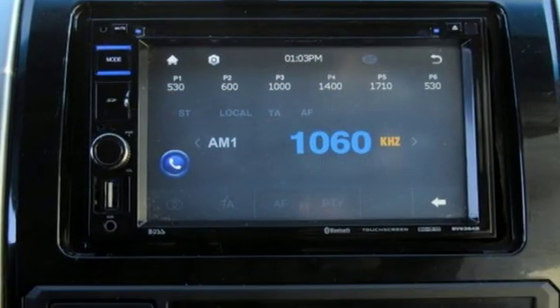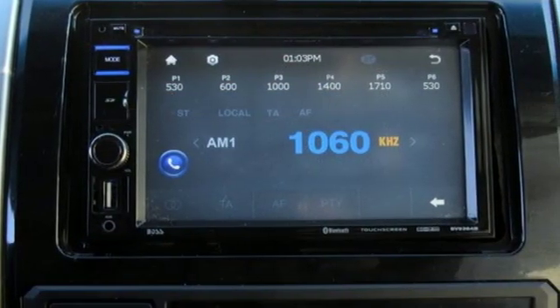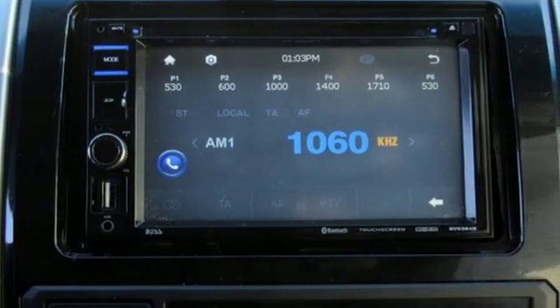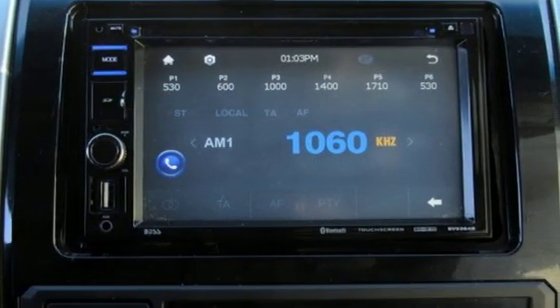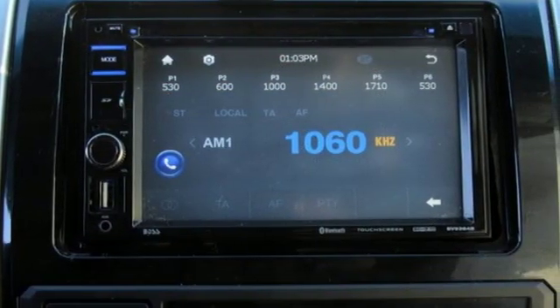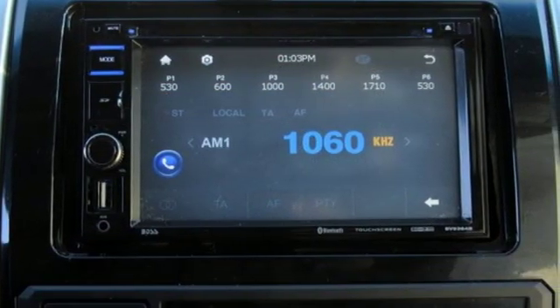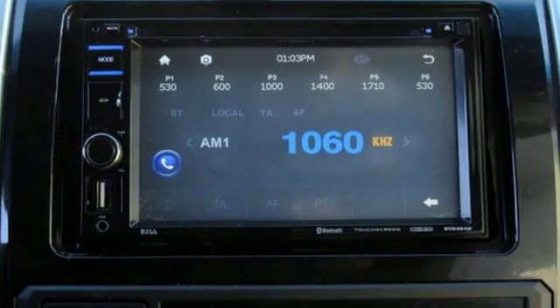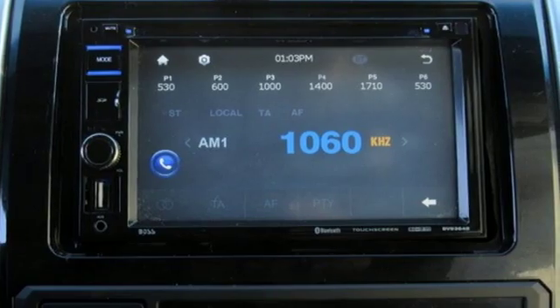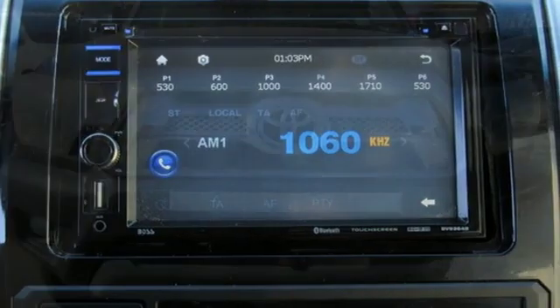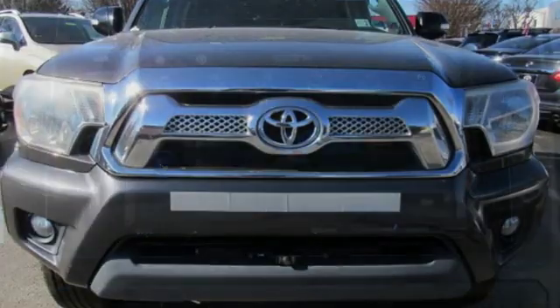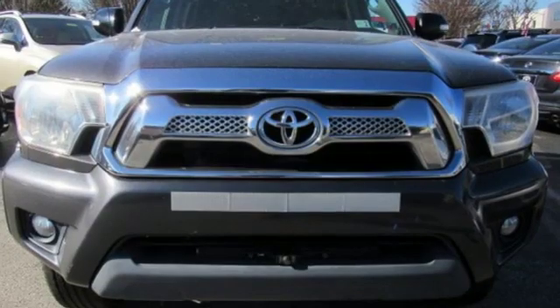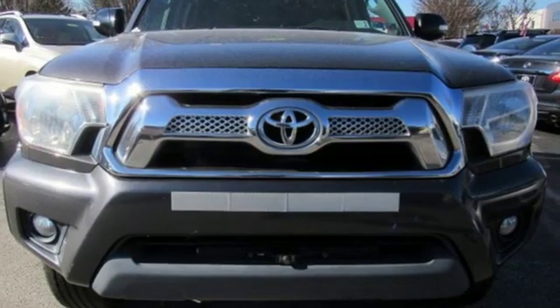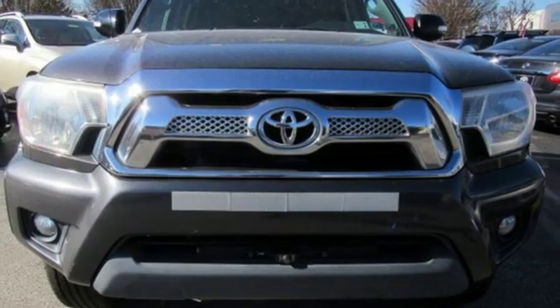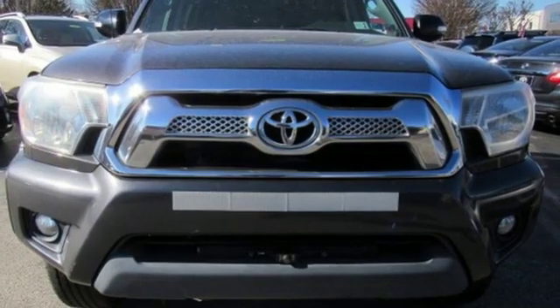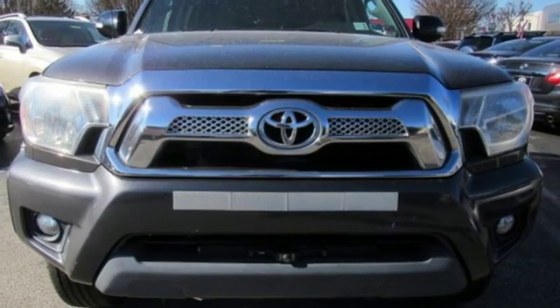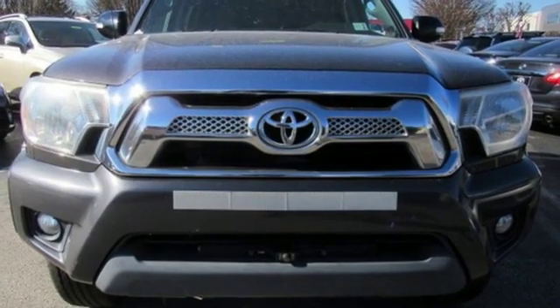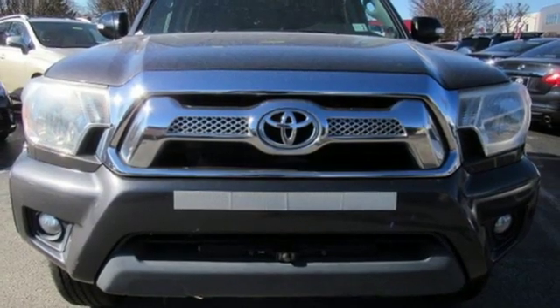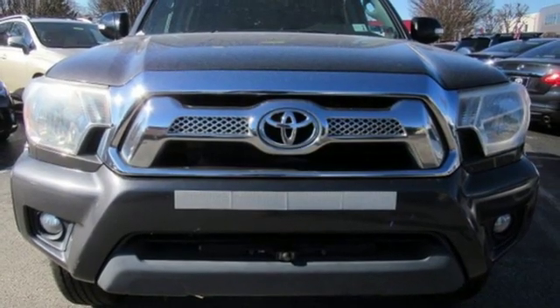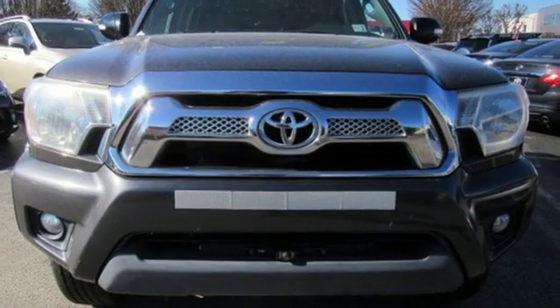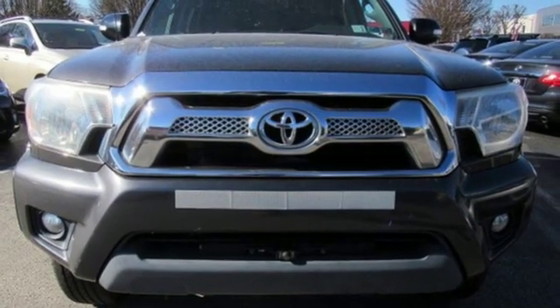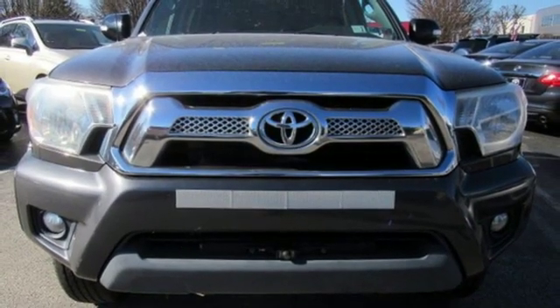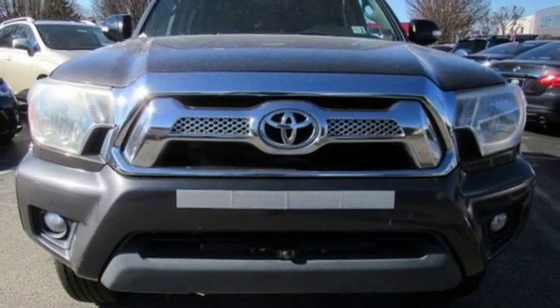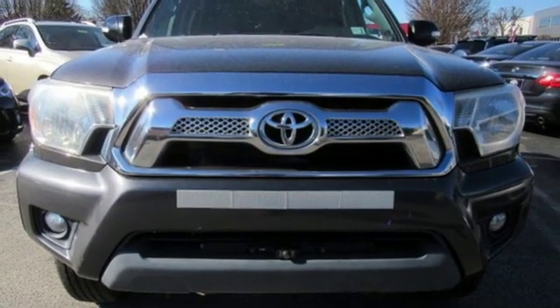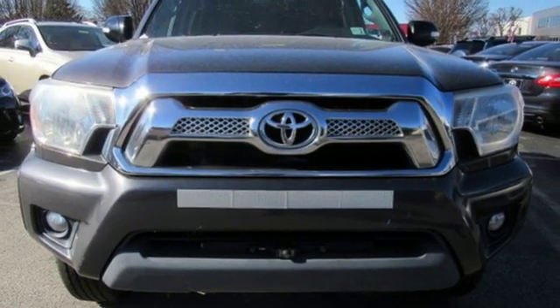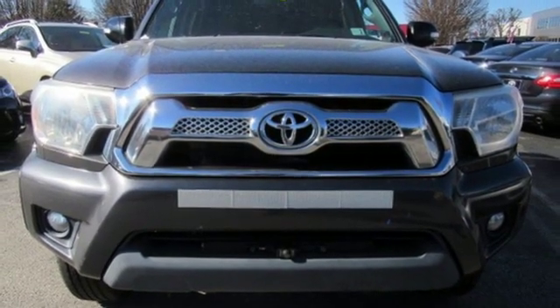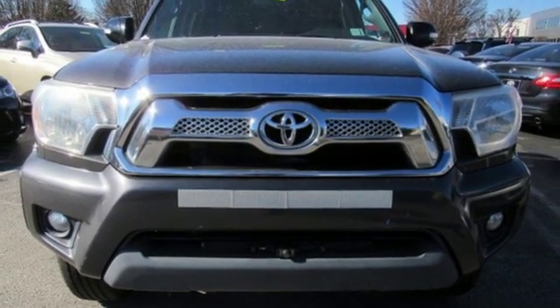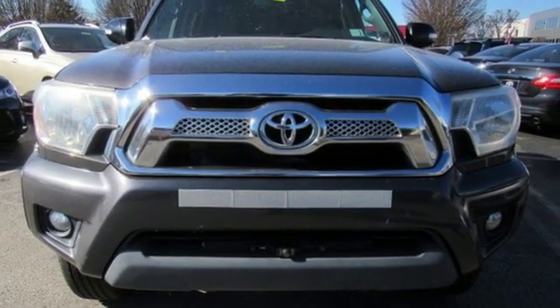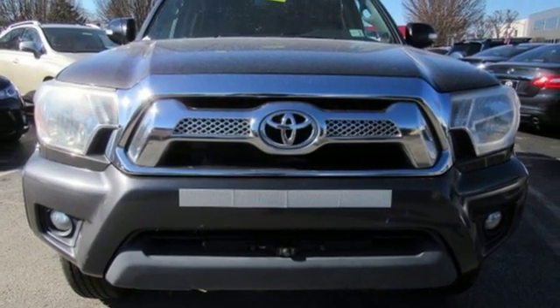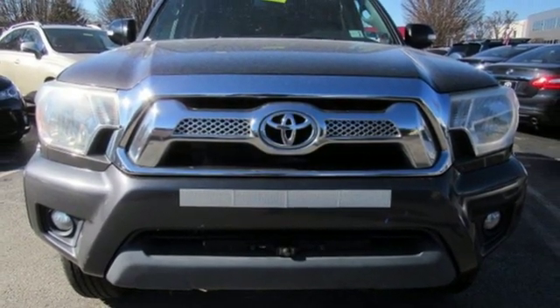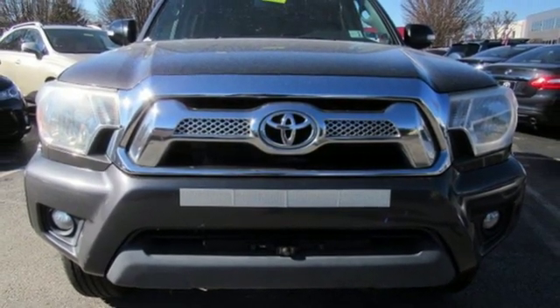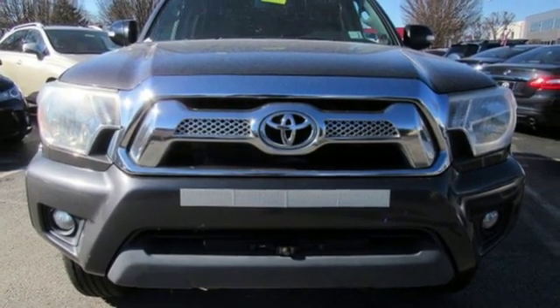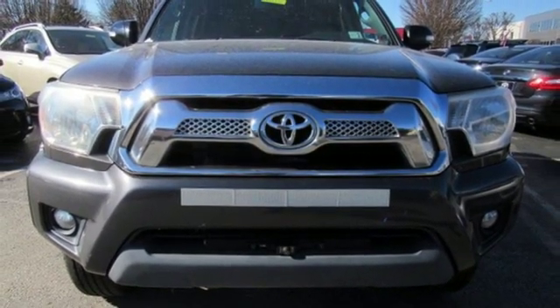Comfortable. Convenient. Quality. Toyota. Driving is believing. Test drive it today.